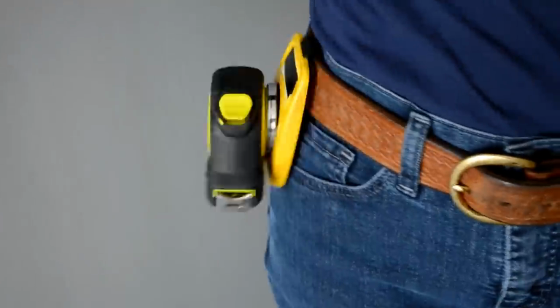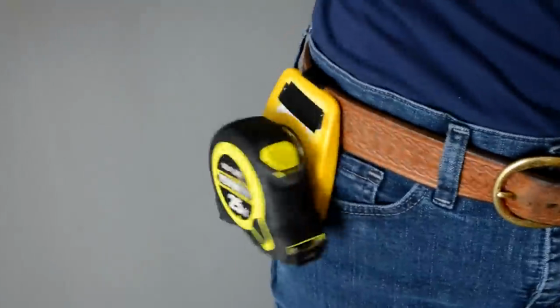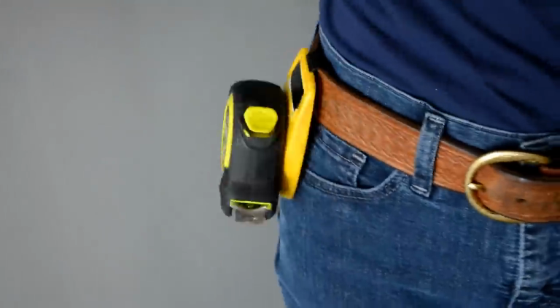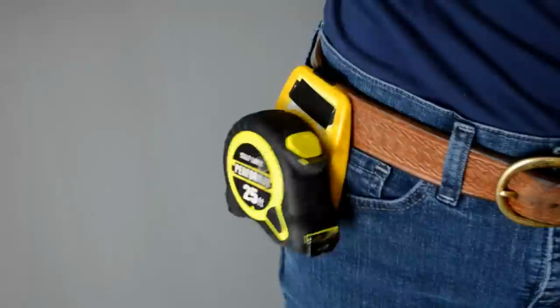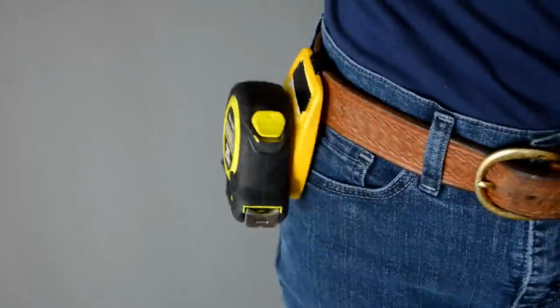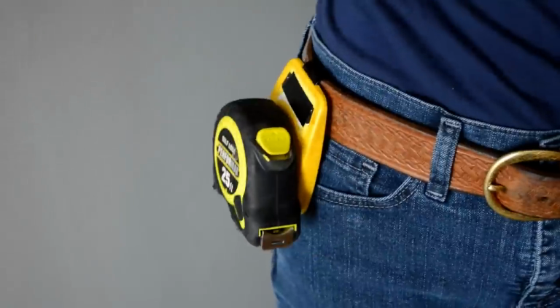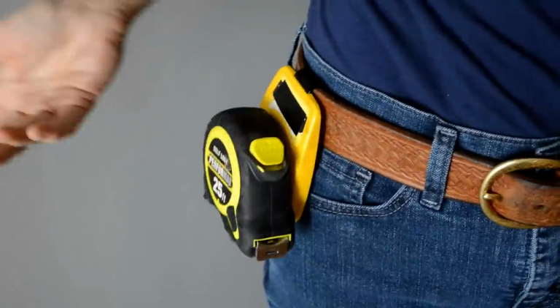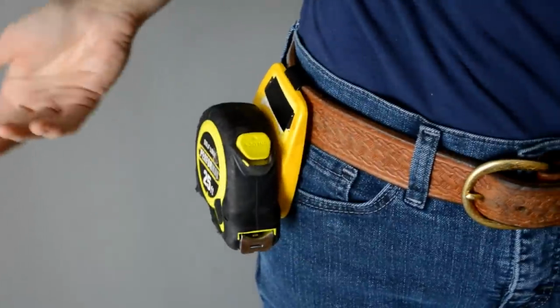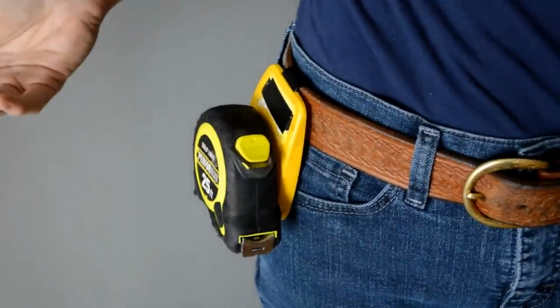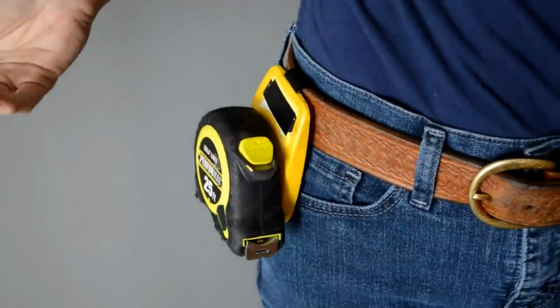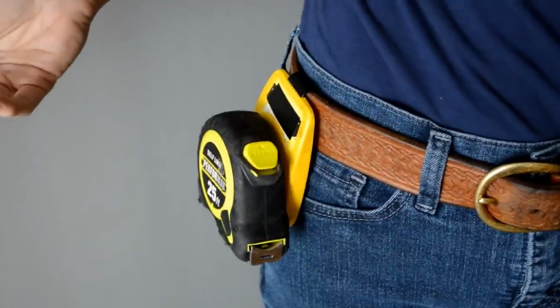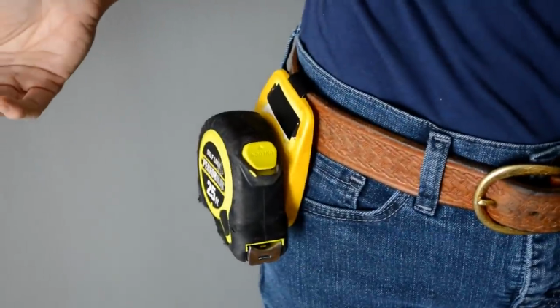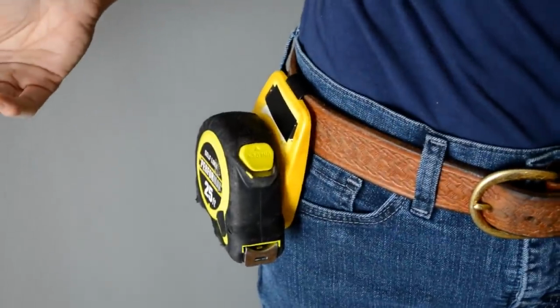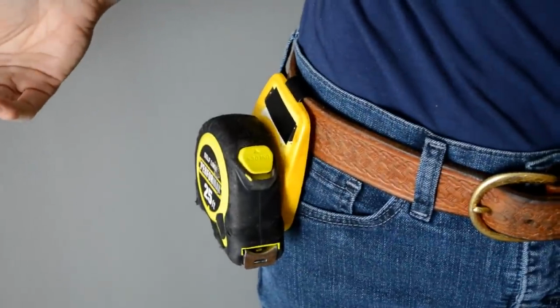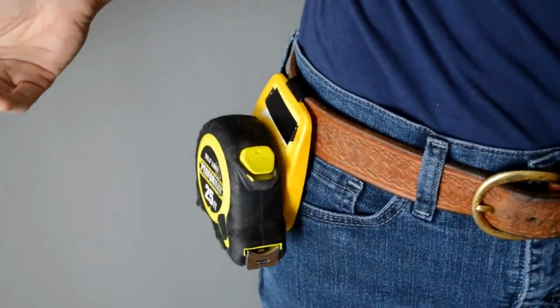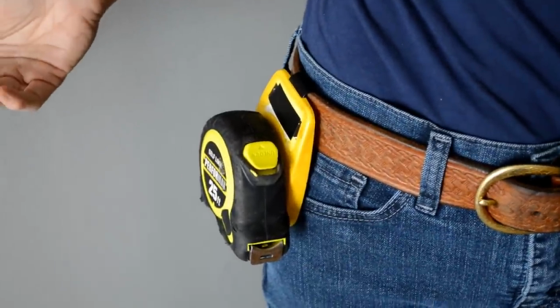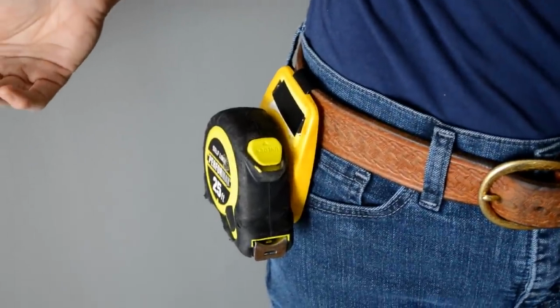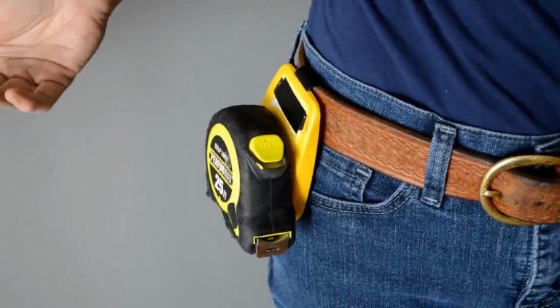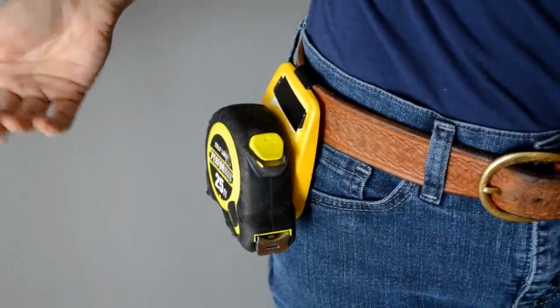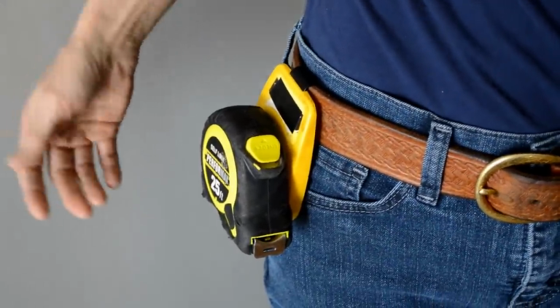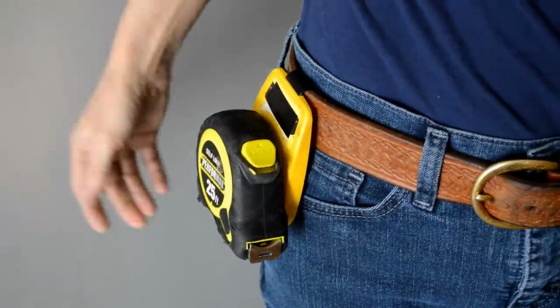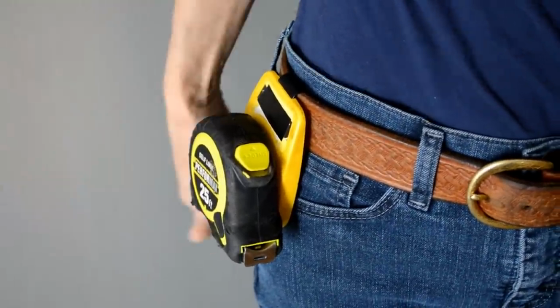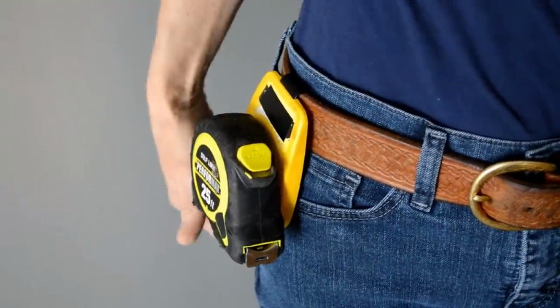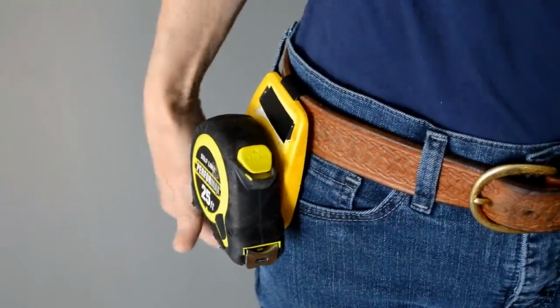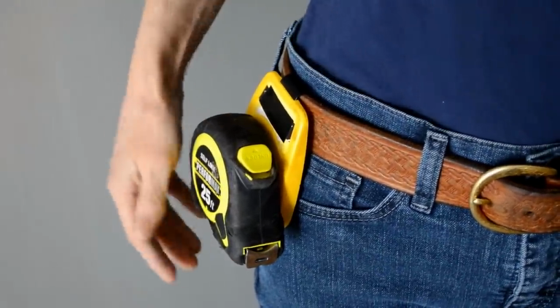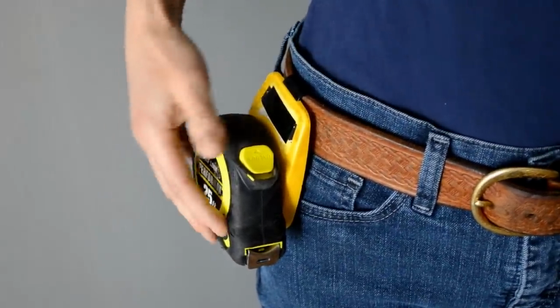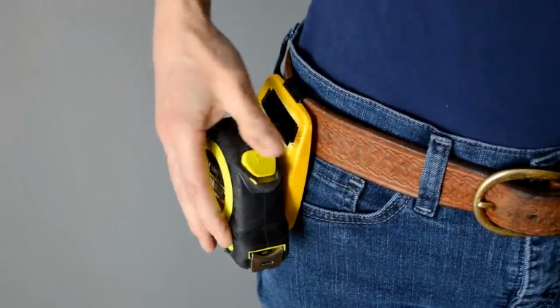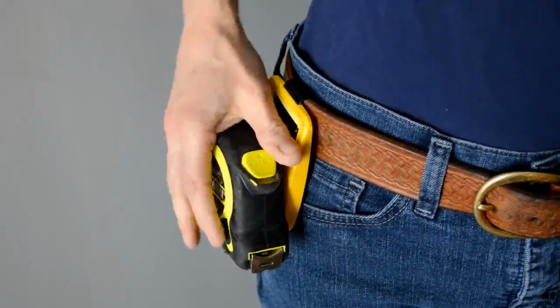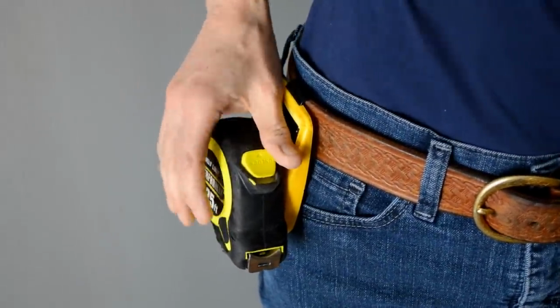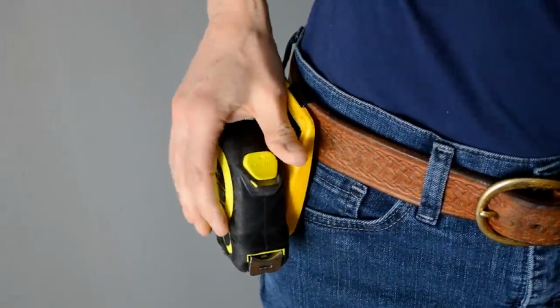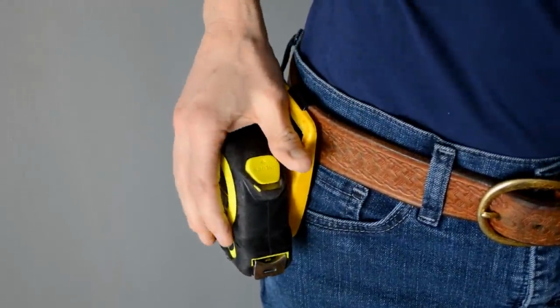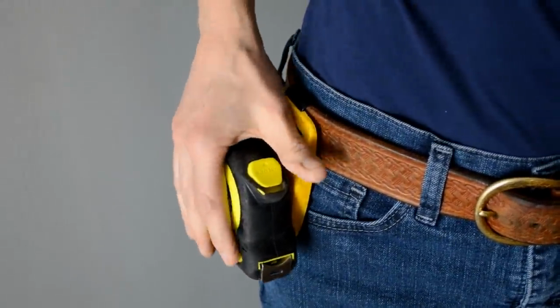If you don't even get it in all the way, a lot of times it'll self adjust. That's pretty much it, but it was really handy.